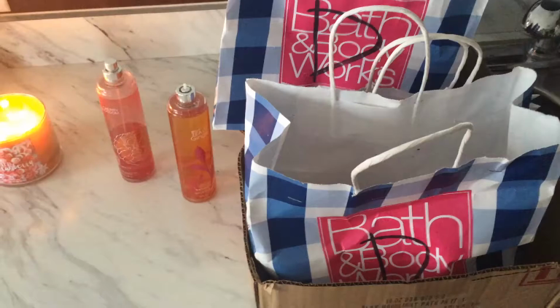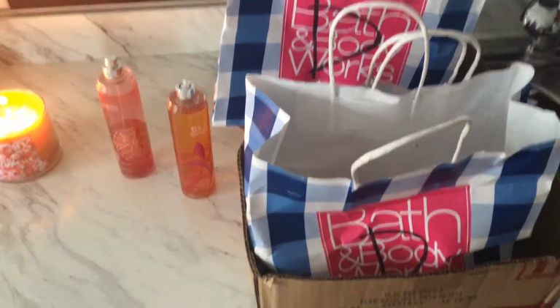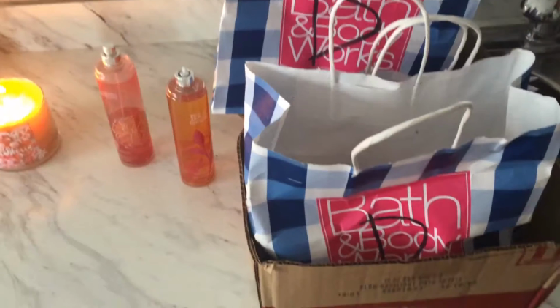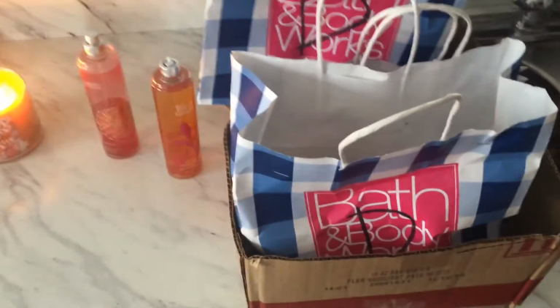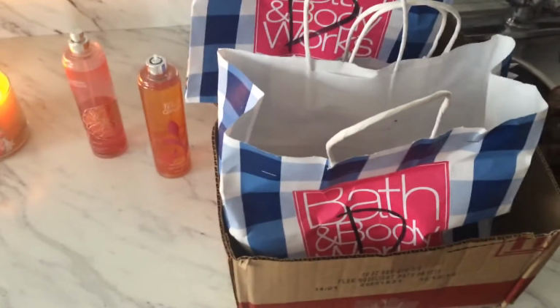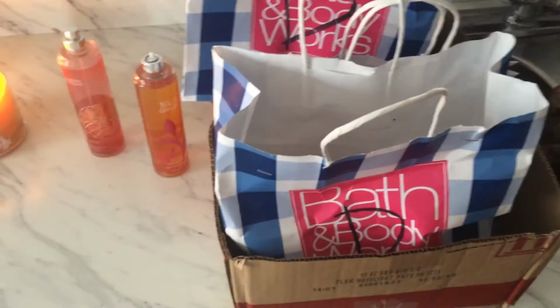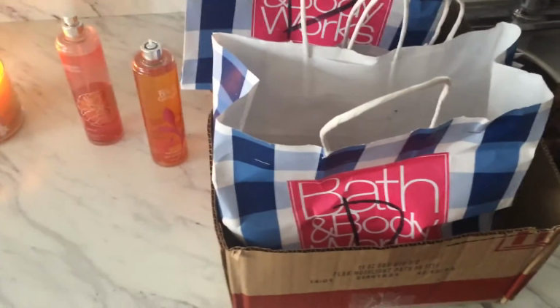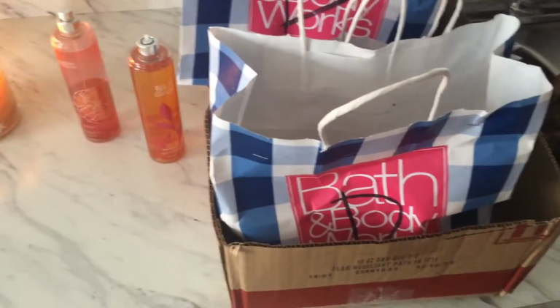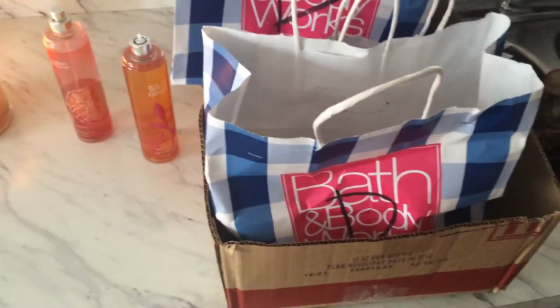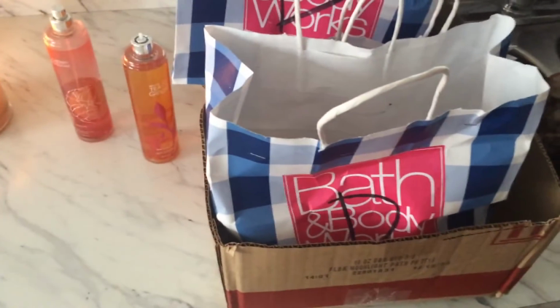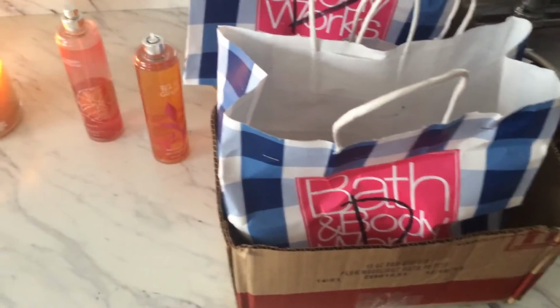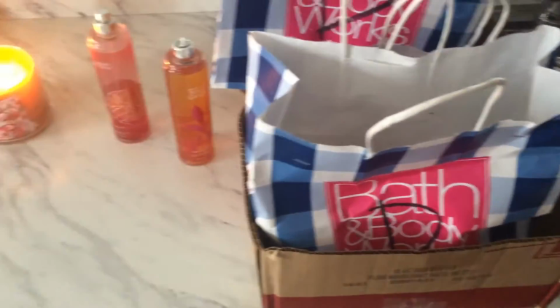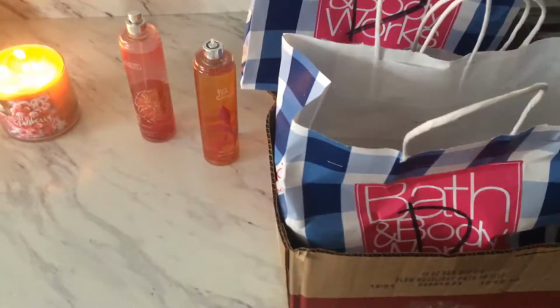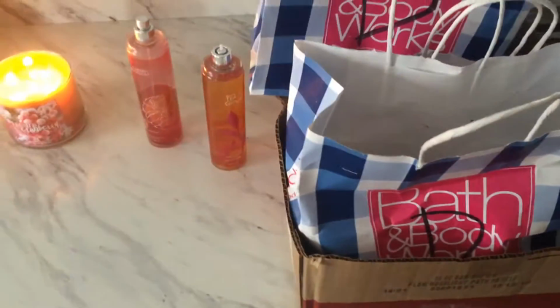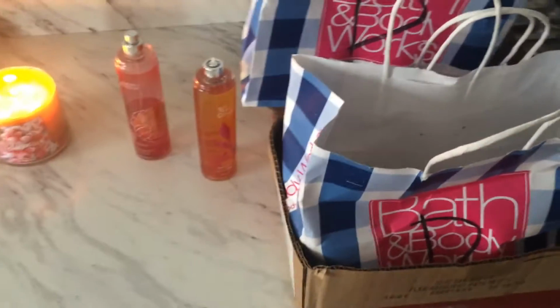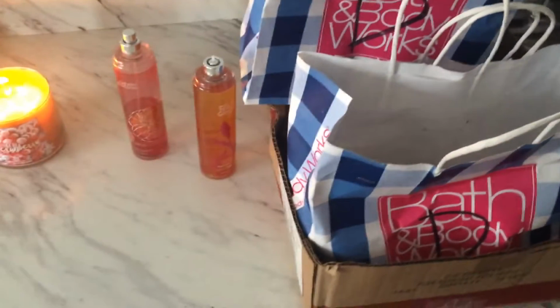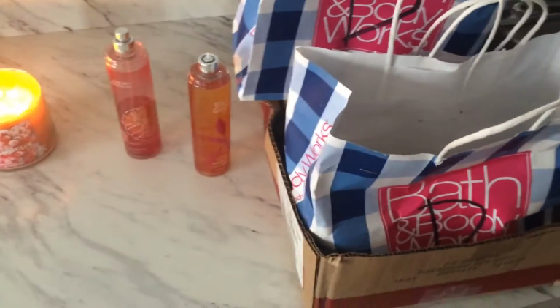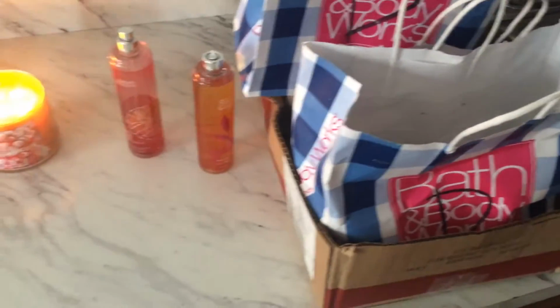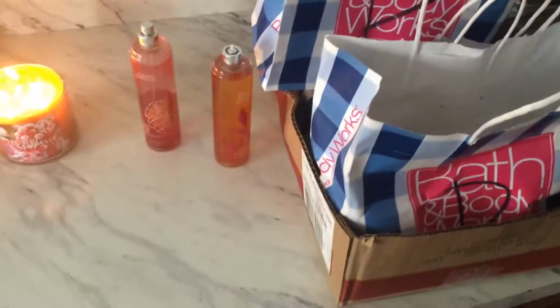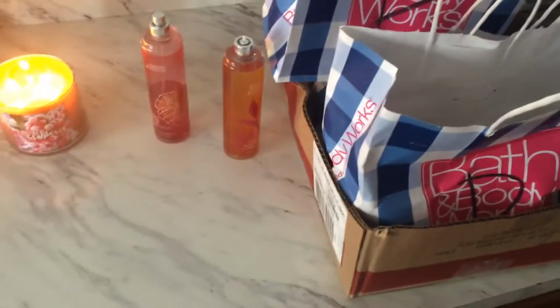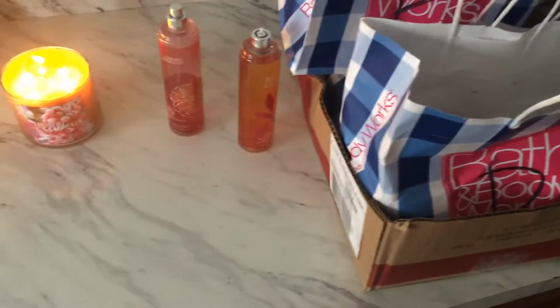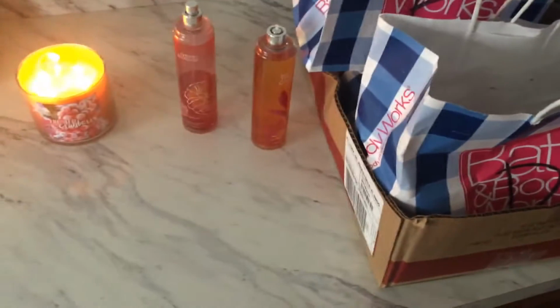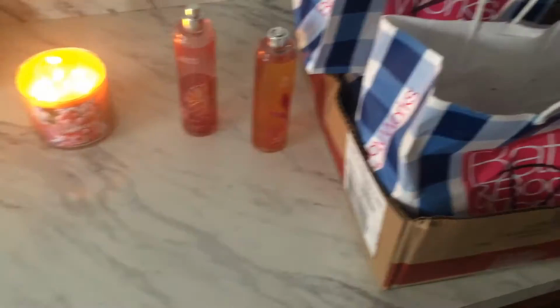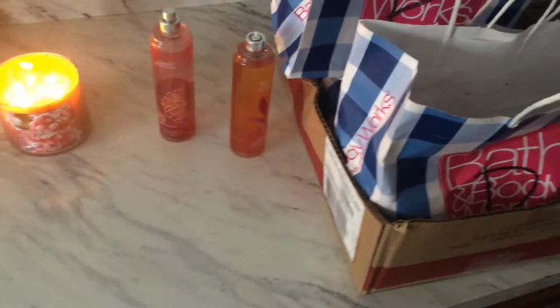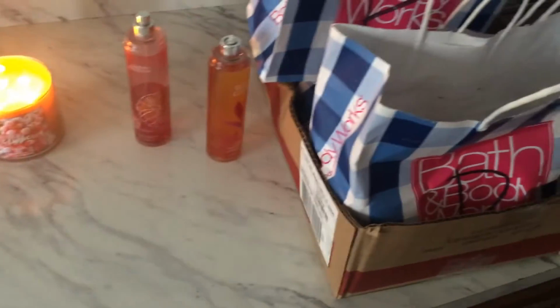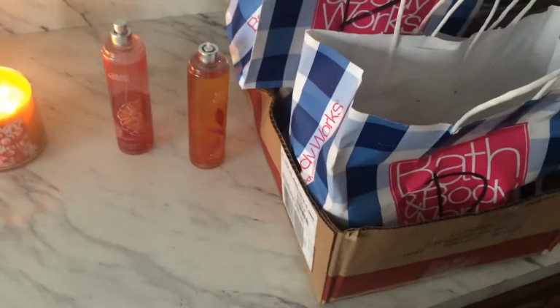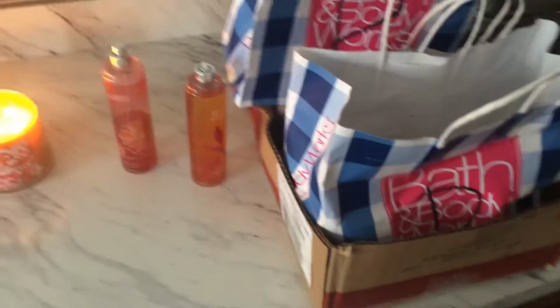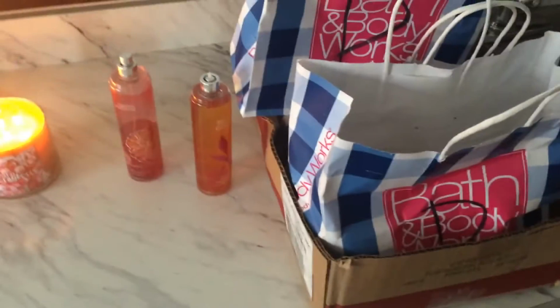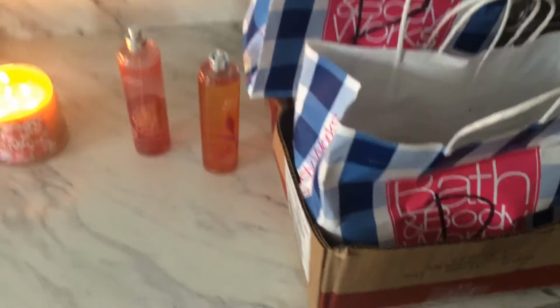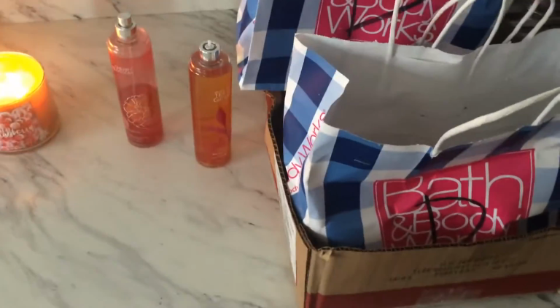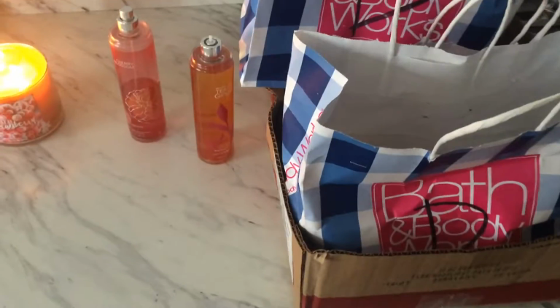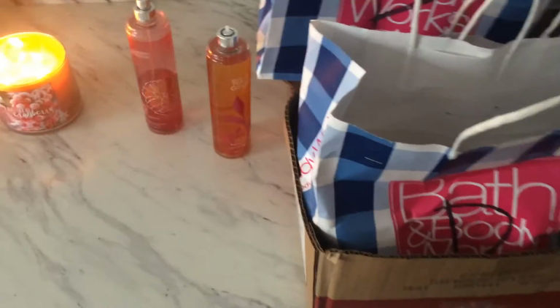Hey guys, so I'm making this video to show you guys how to salvage your dumpster diving Bath and Body Works finds.